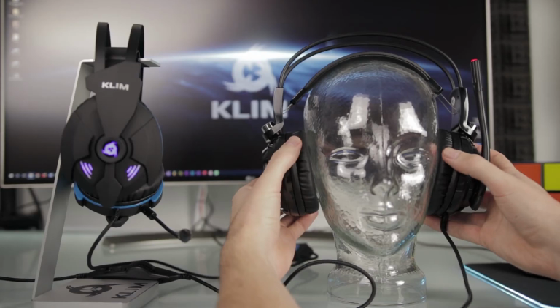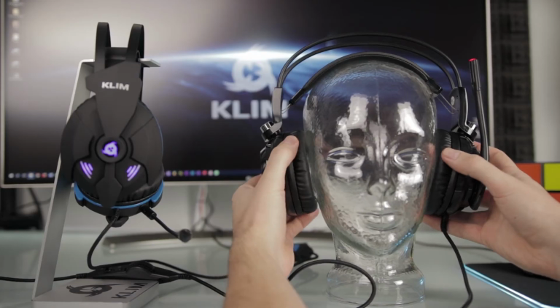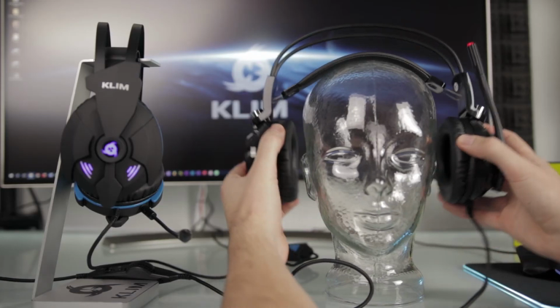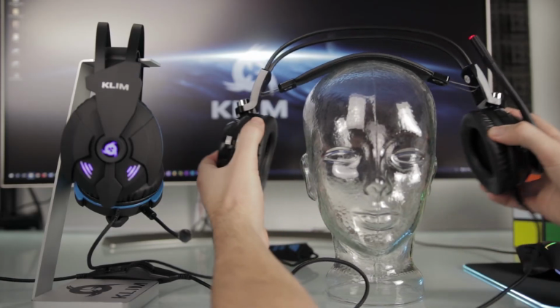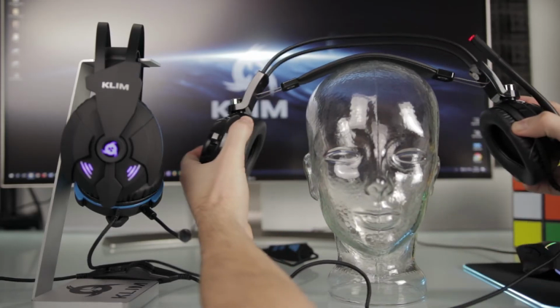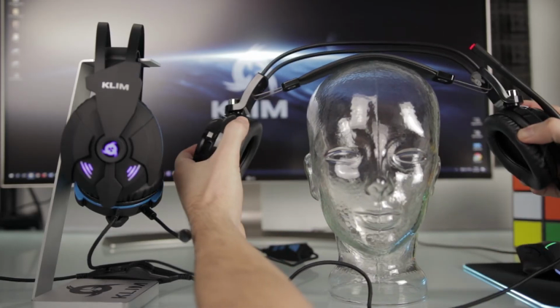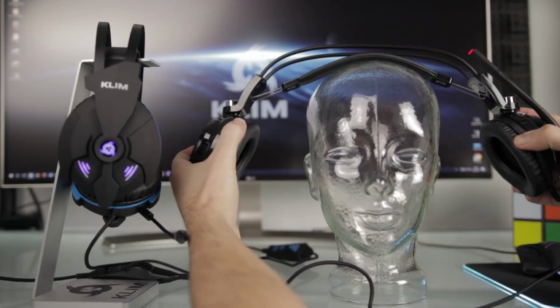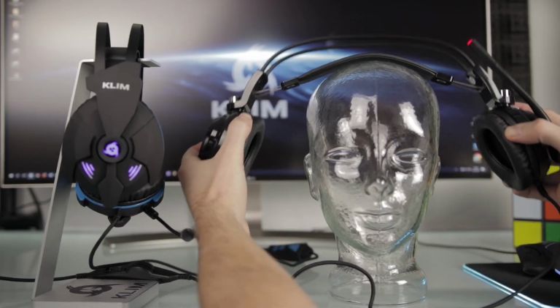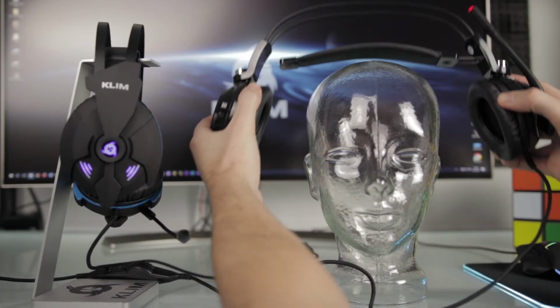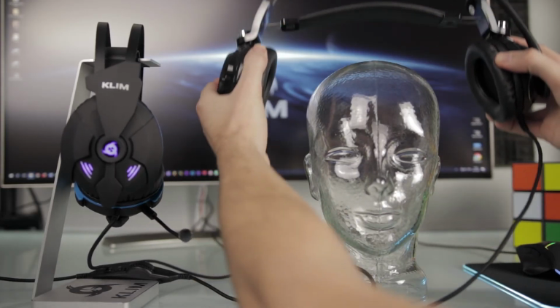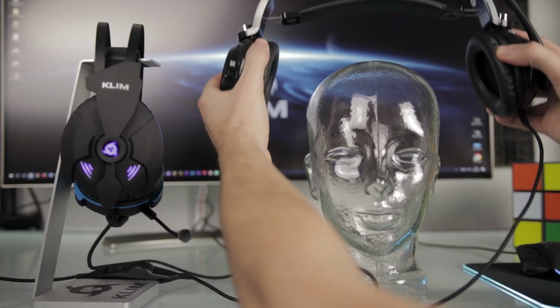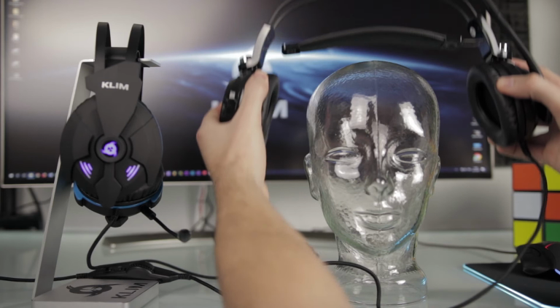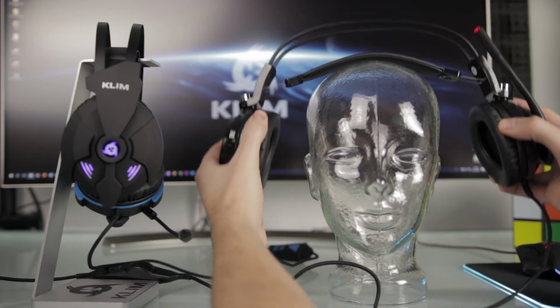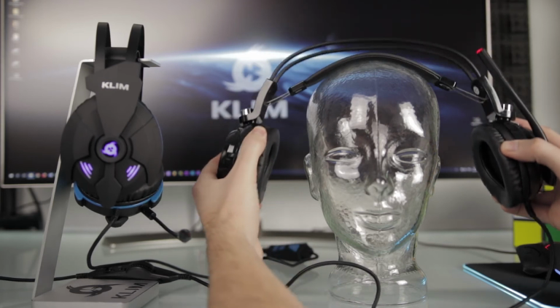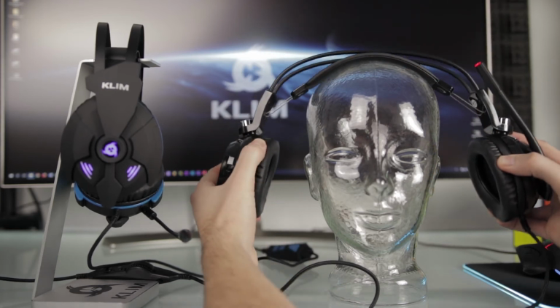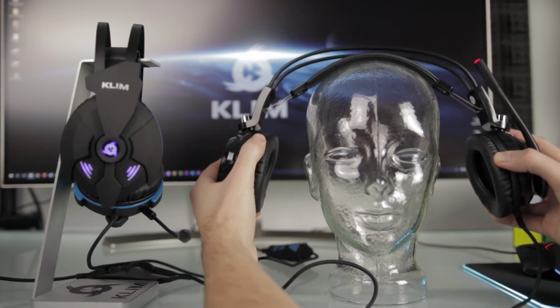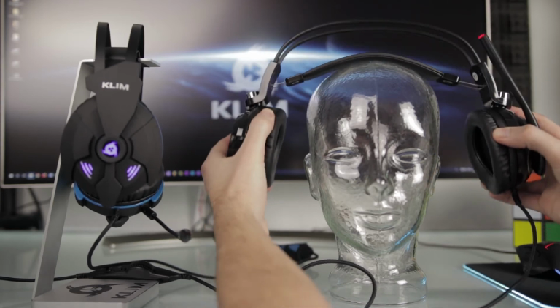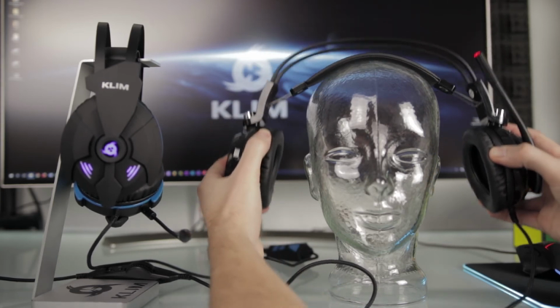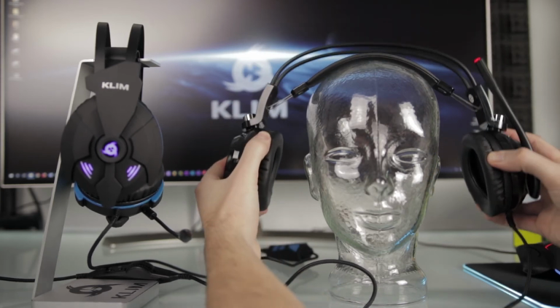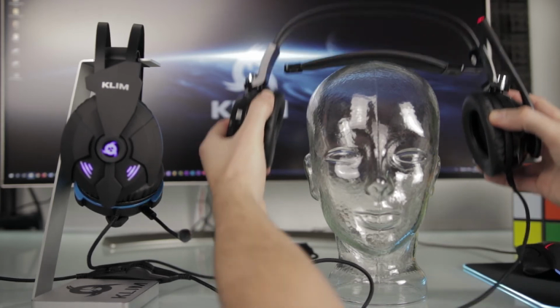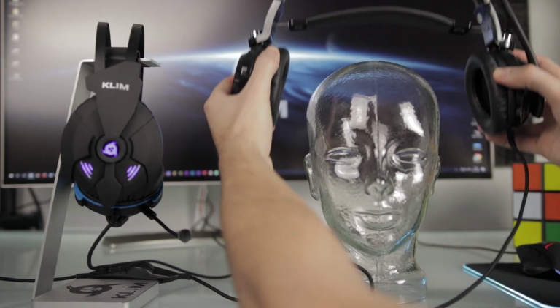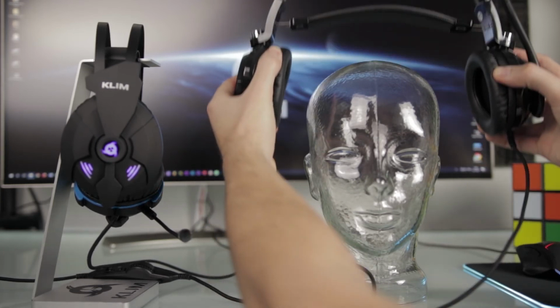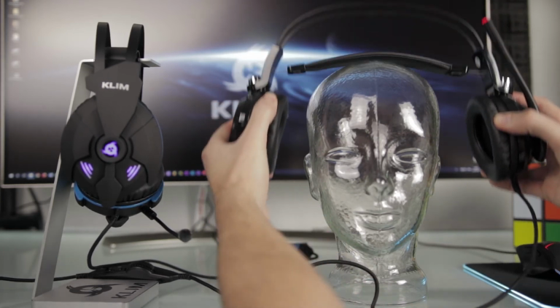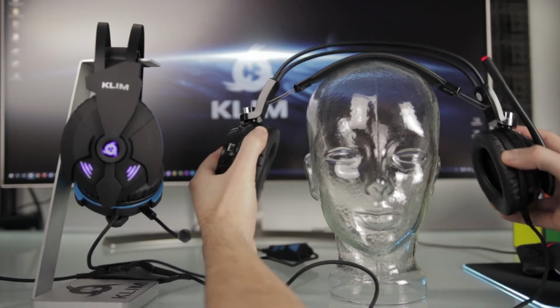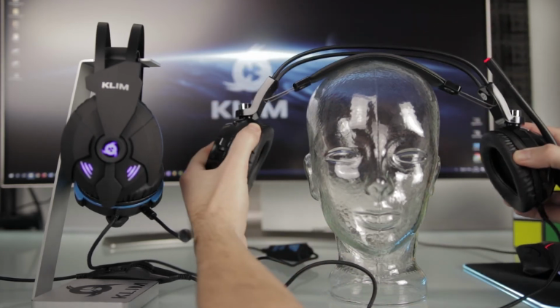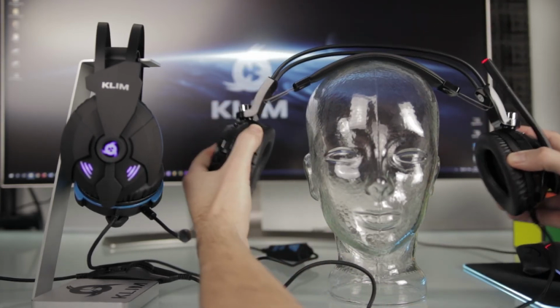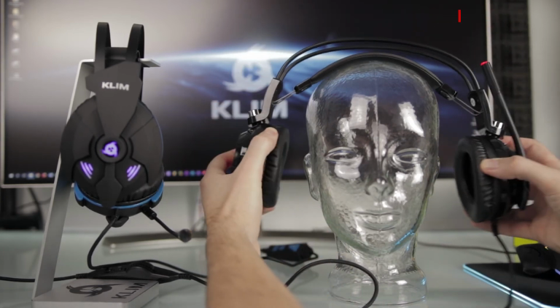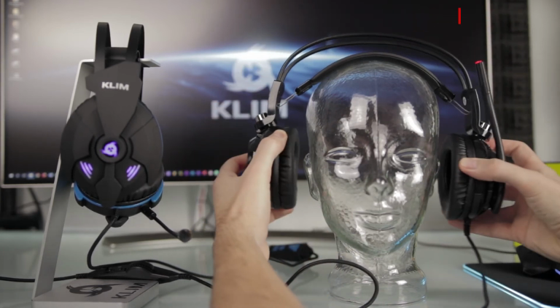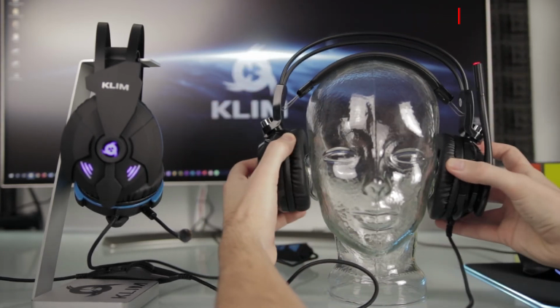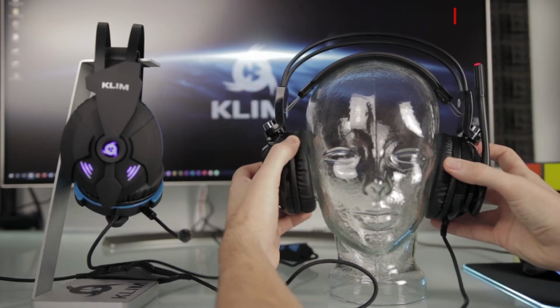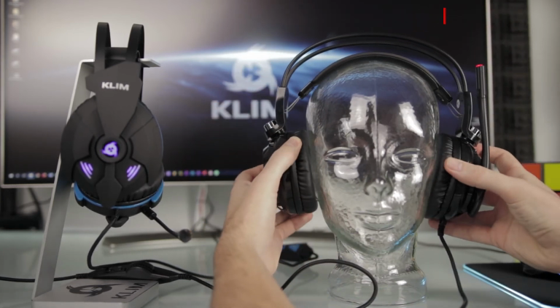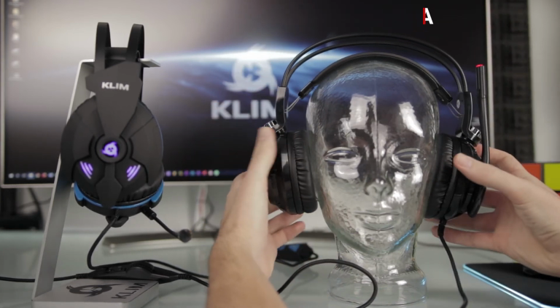However, if you are looking for a headset which is not as tight, we recommend you to check out the Klim Puma headset instead.